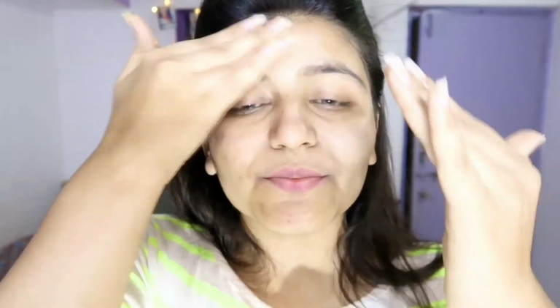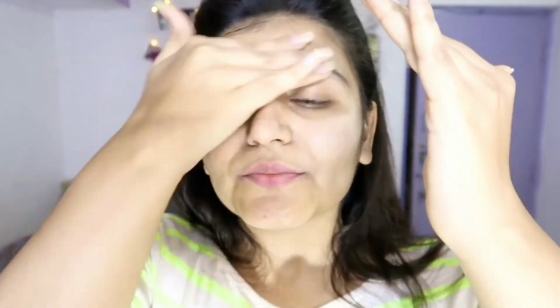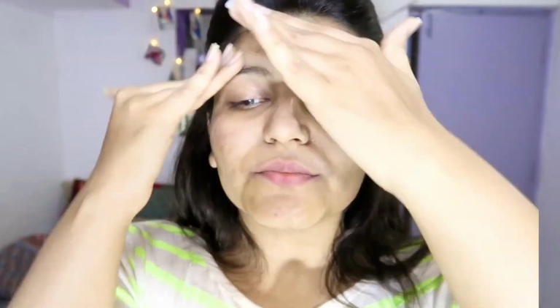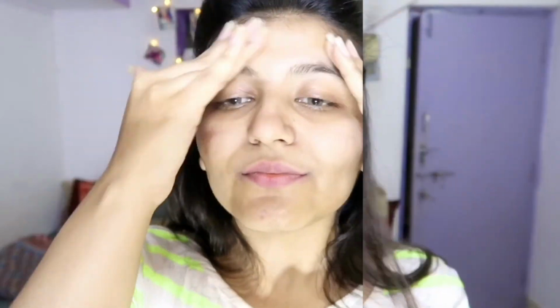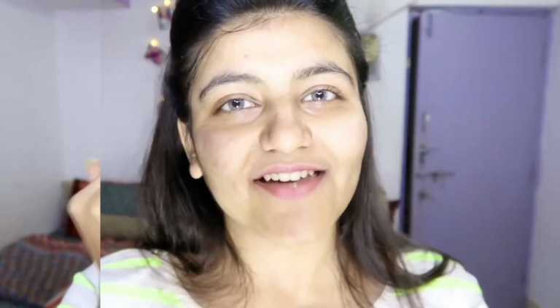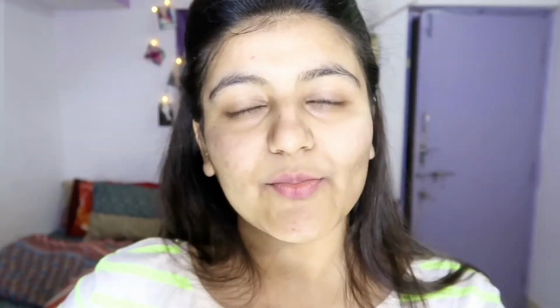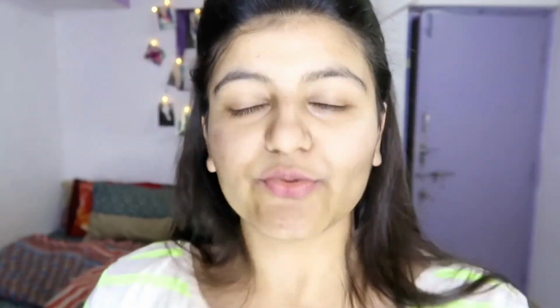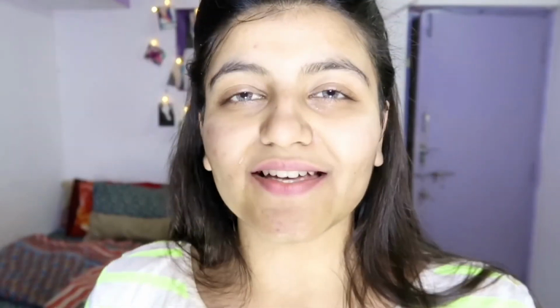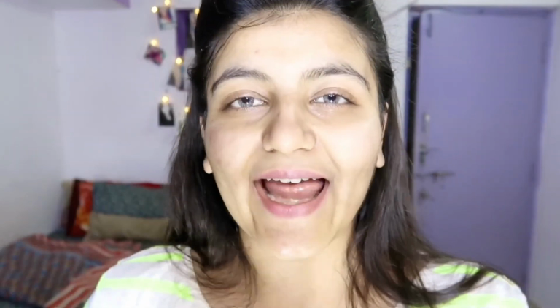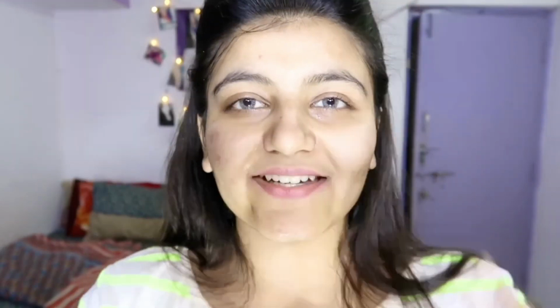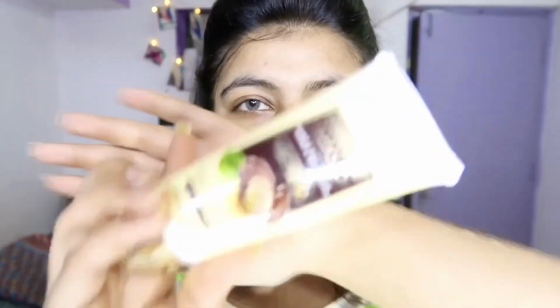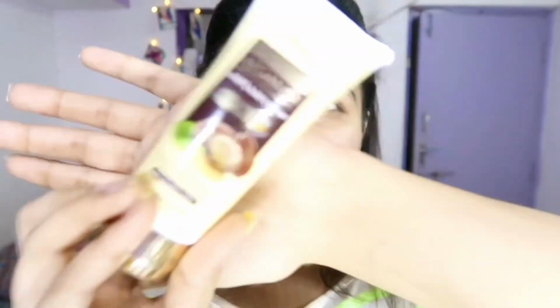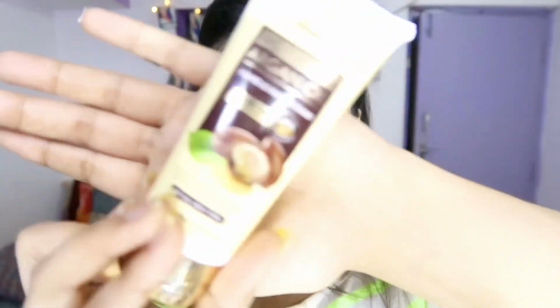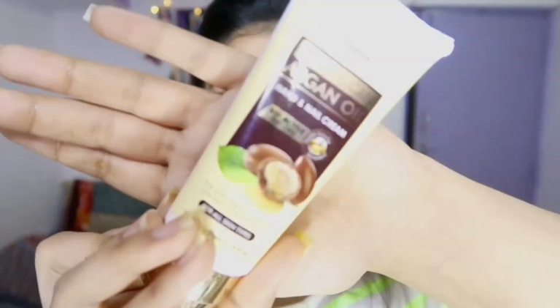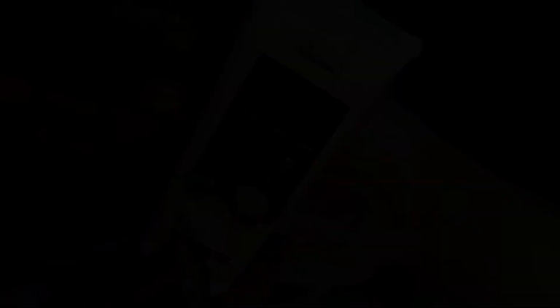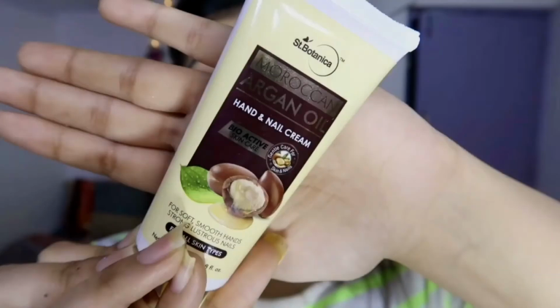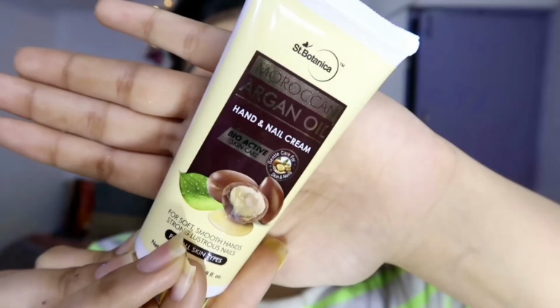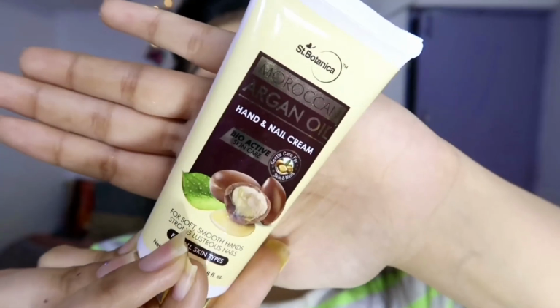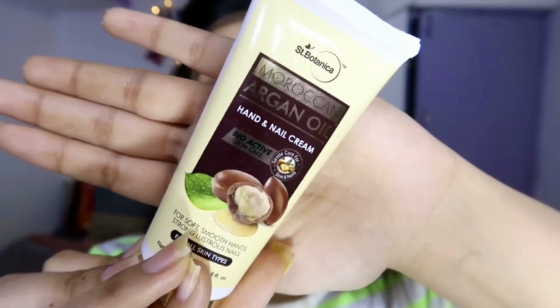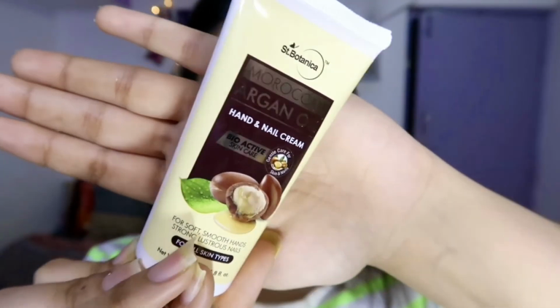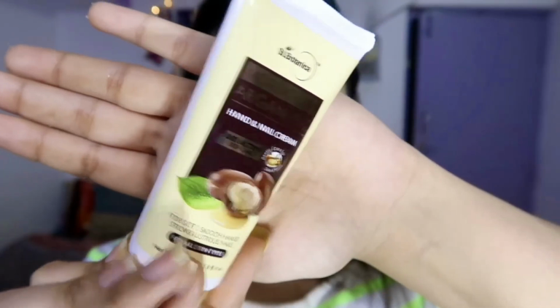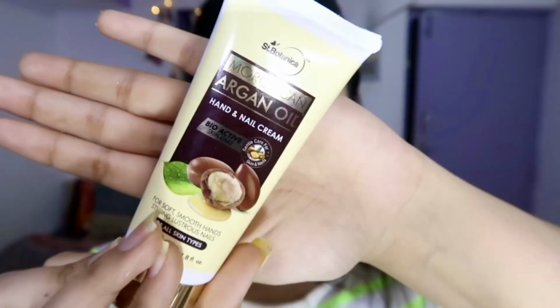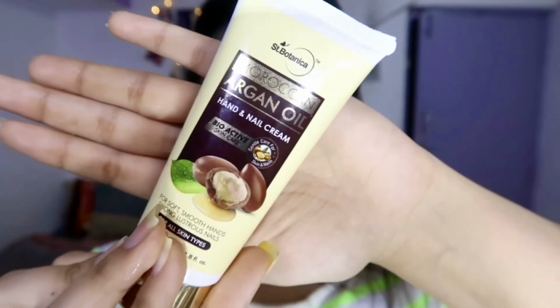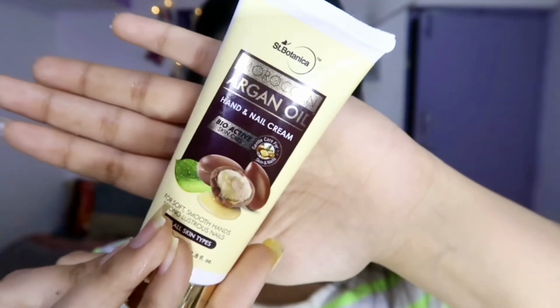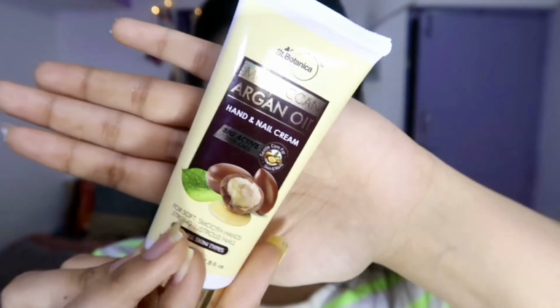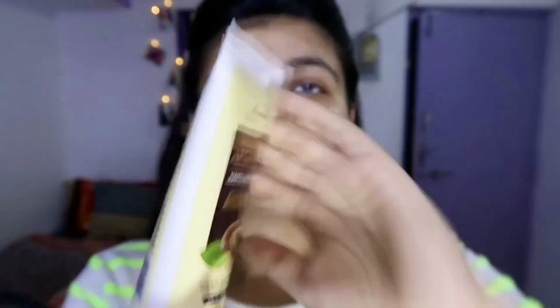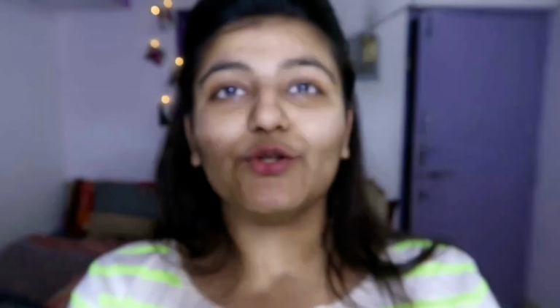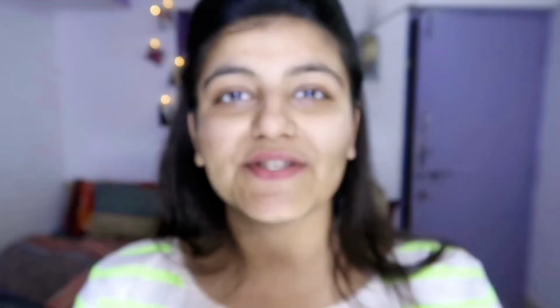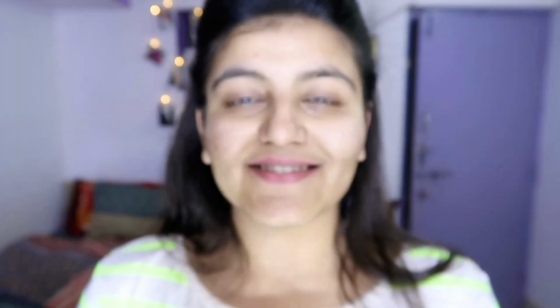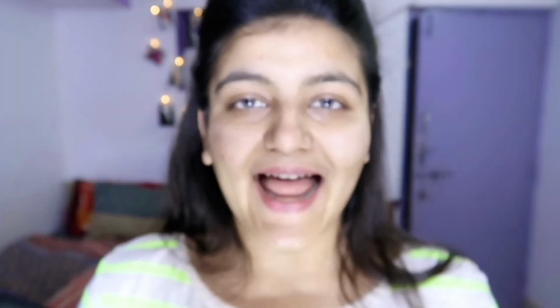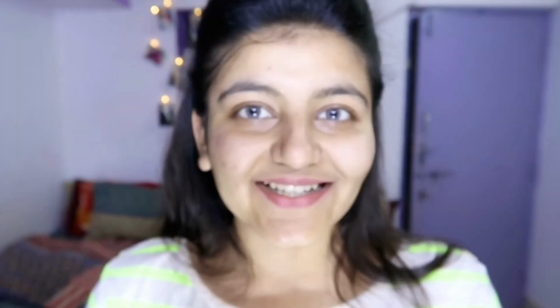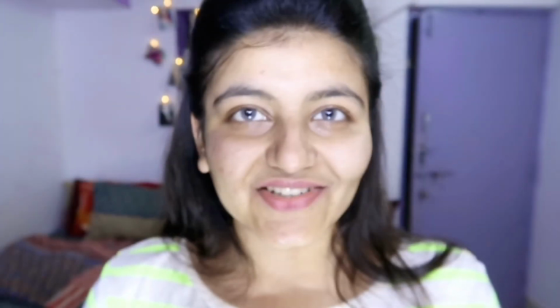Finally, I'll be using a hand cream because hands tend to become dry, so I'm applying this hand cream to finish off the routine.